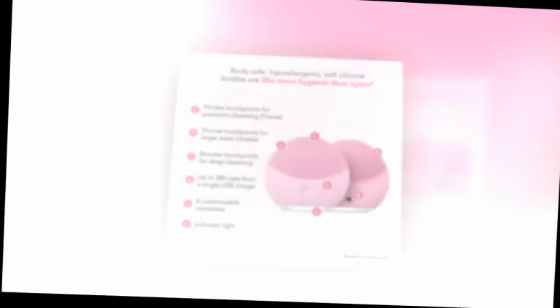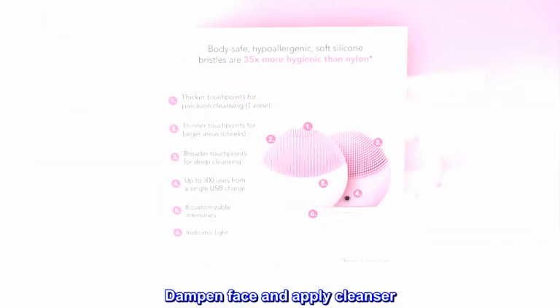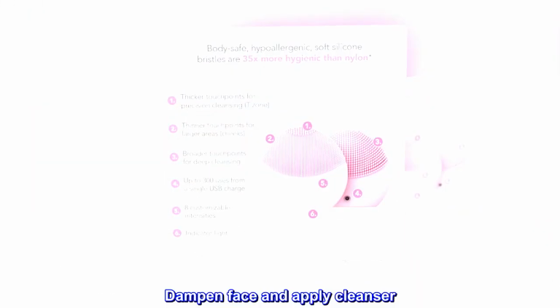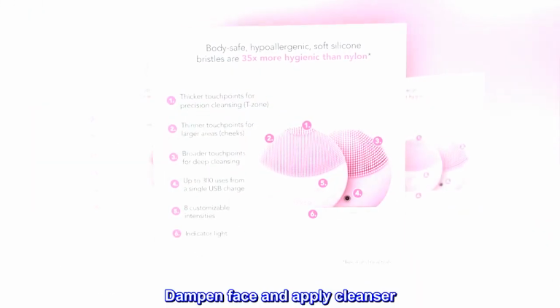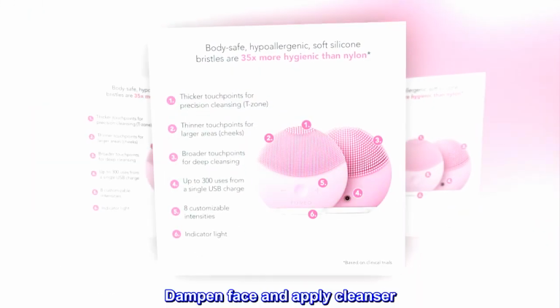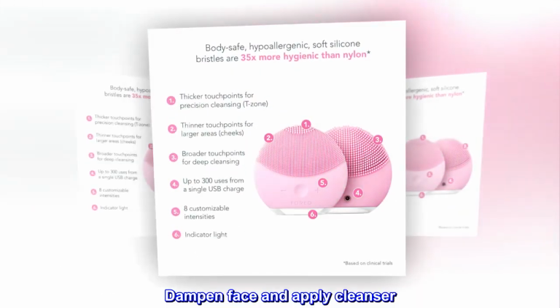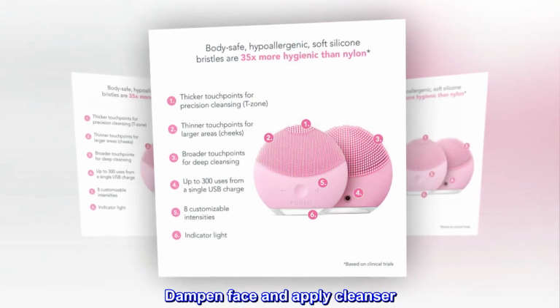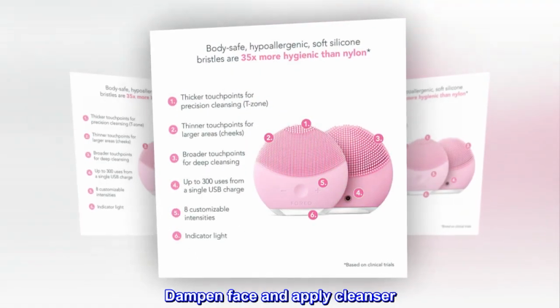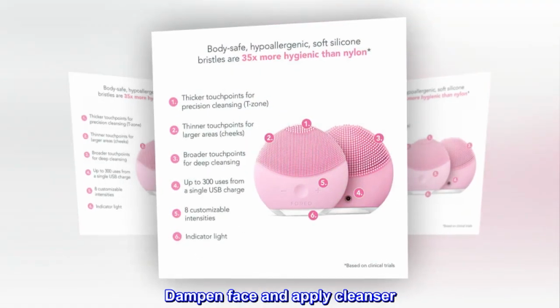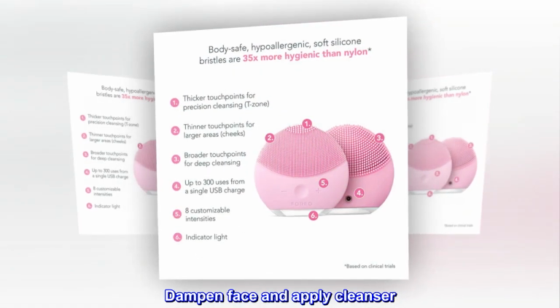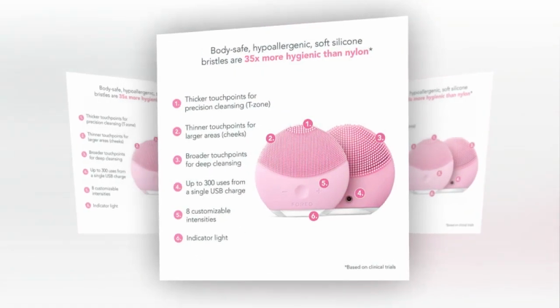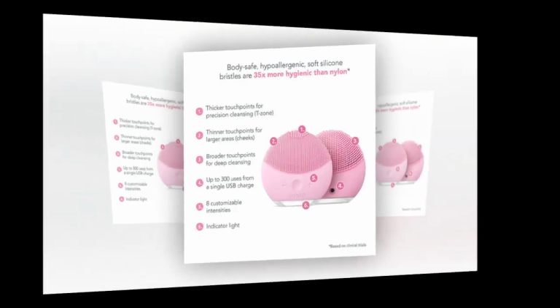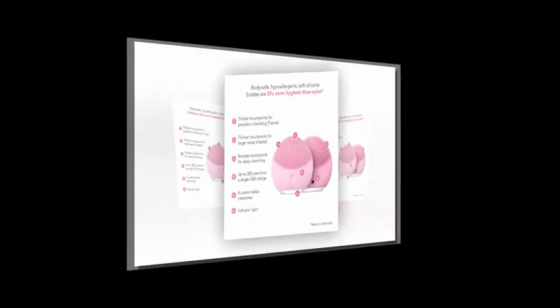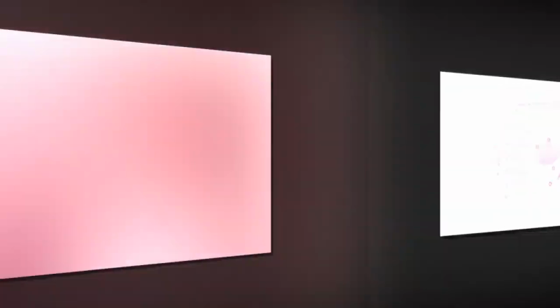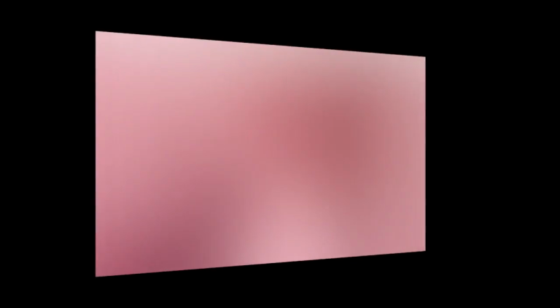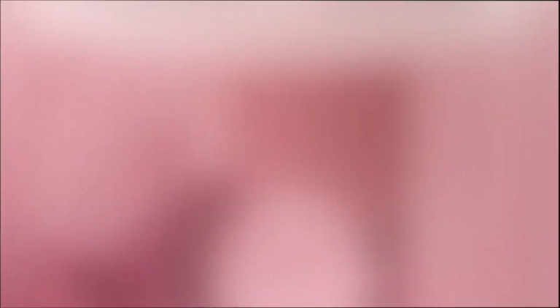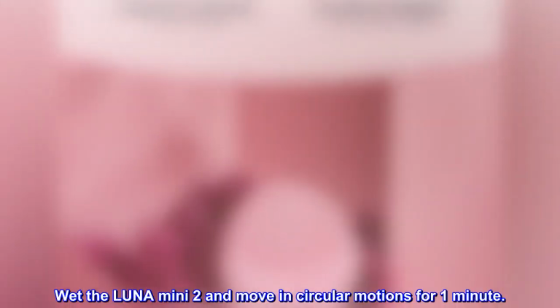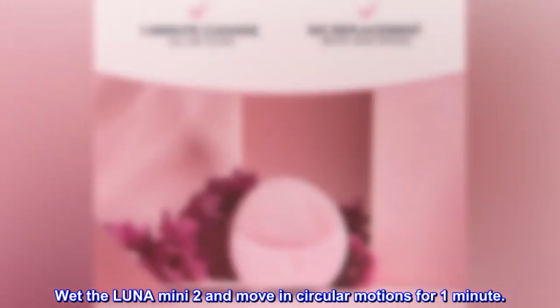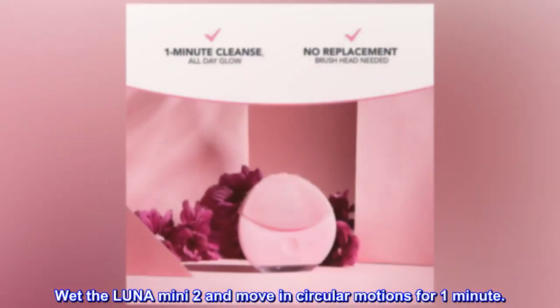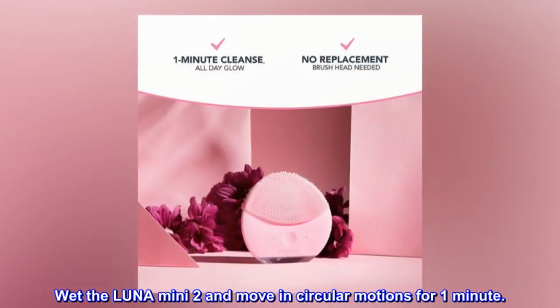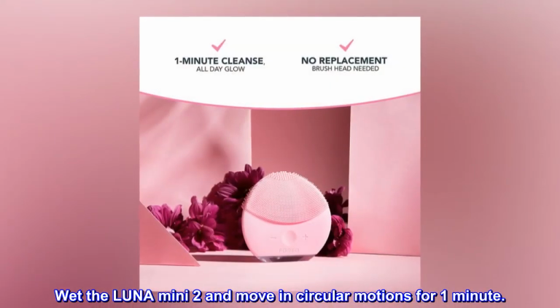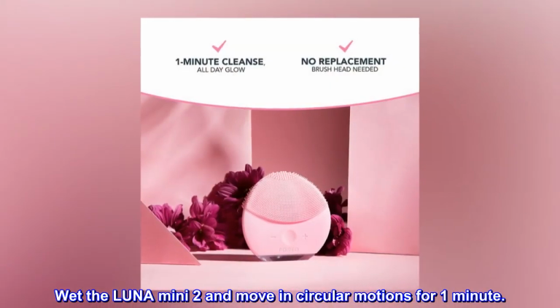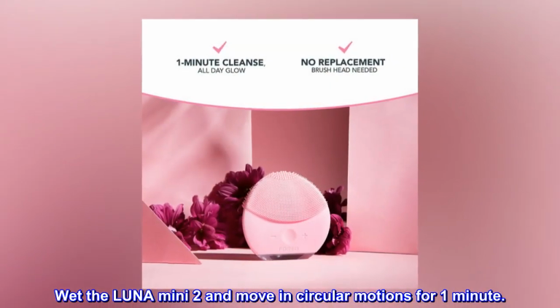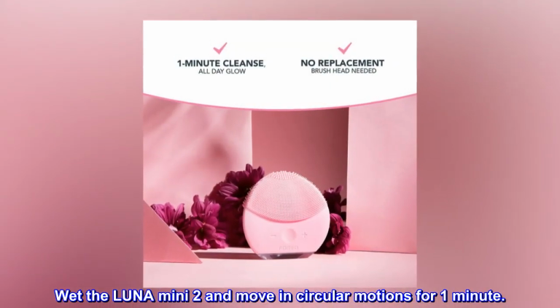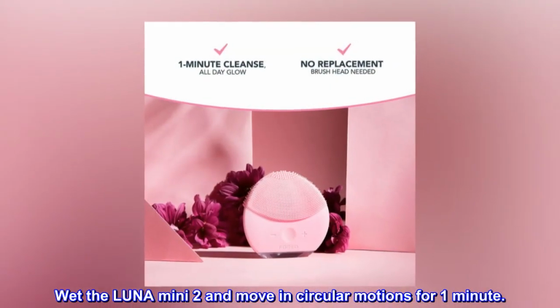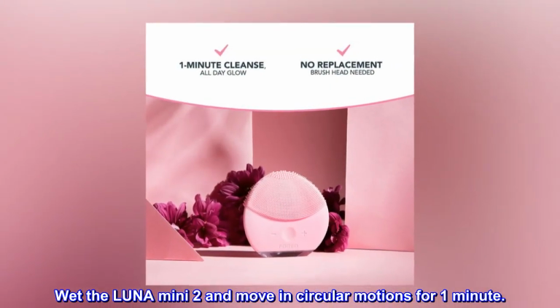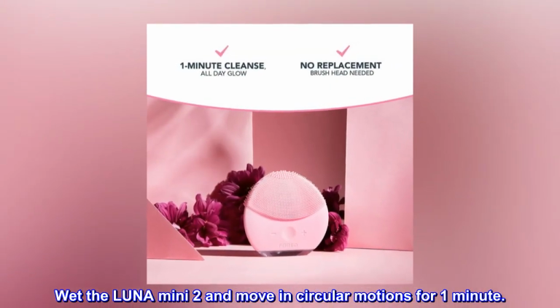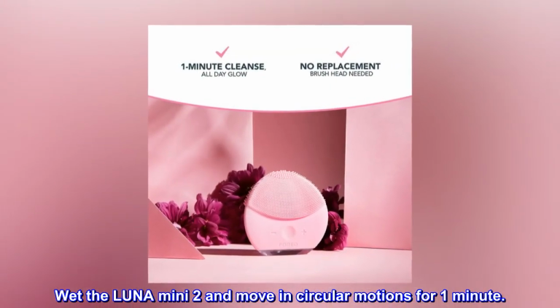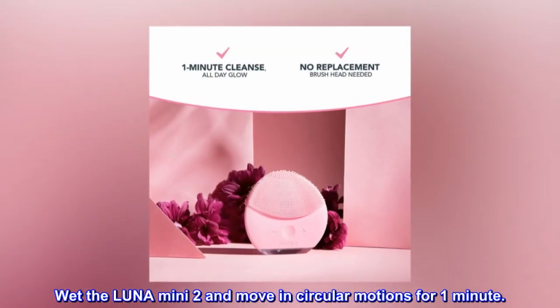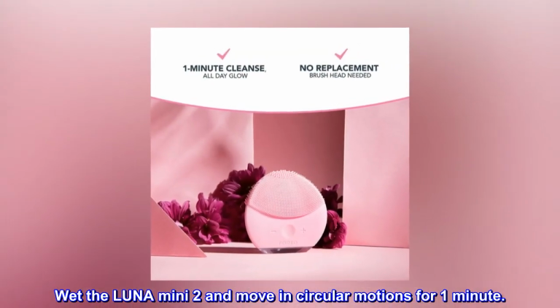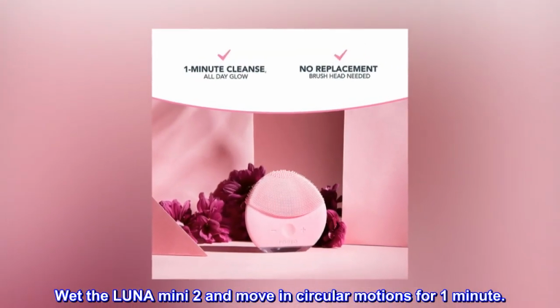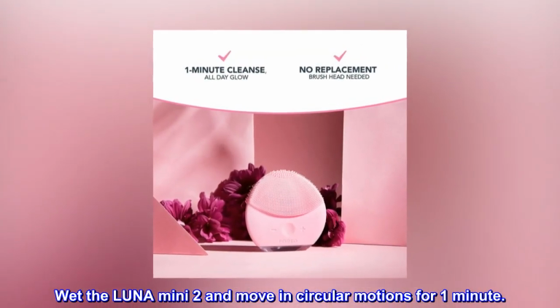Dampen face and apply cleanser. Wet the Luna Mini 2 and move in circular motions for one minute.